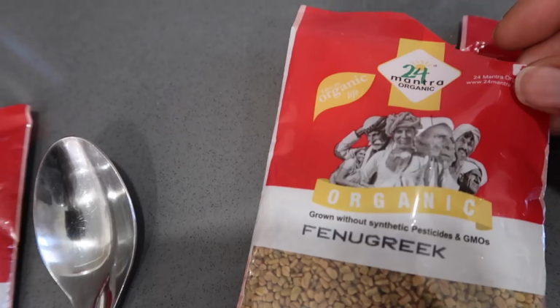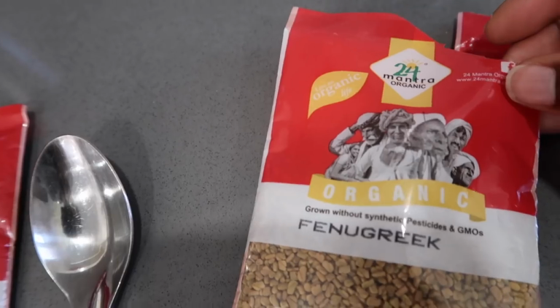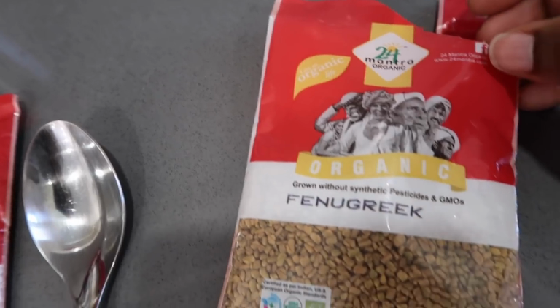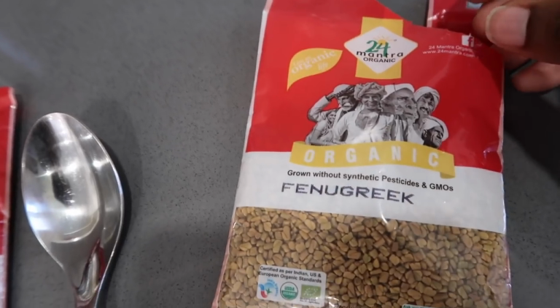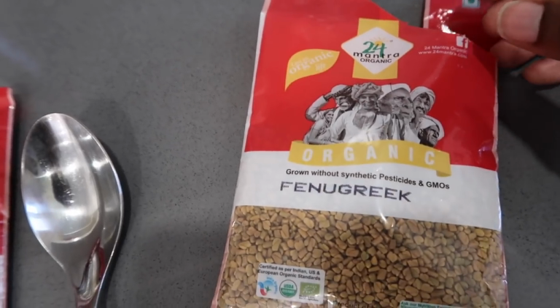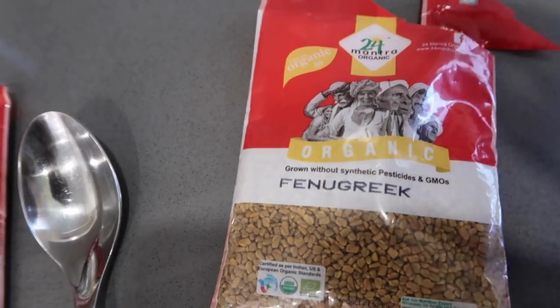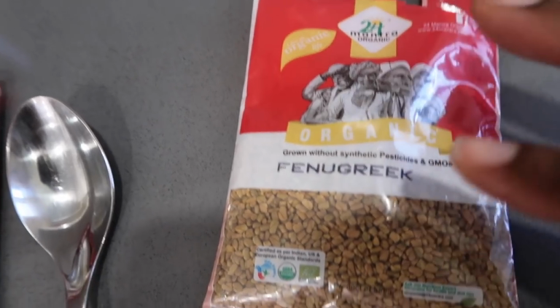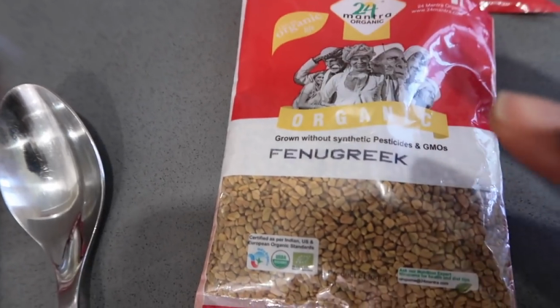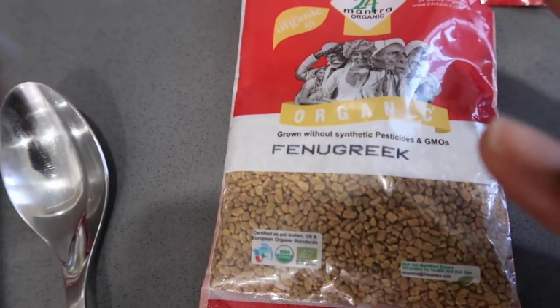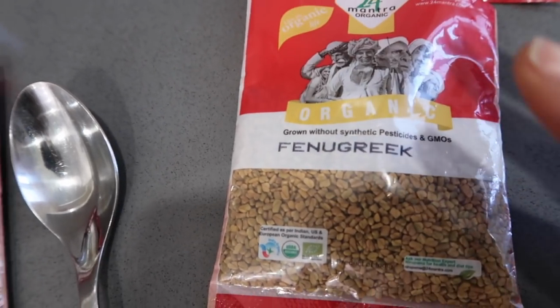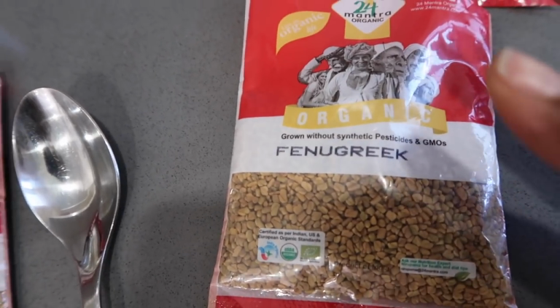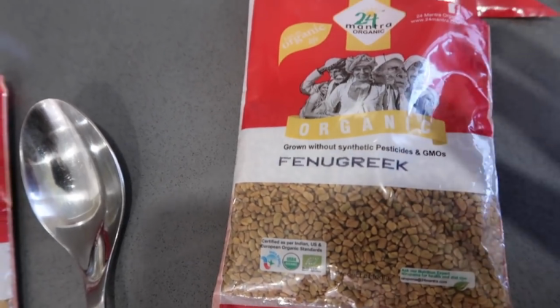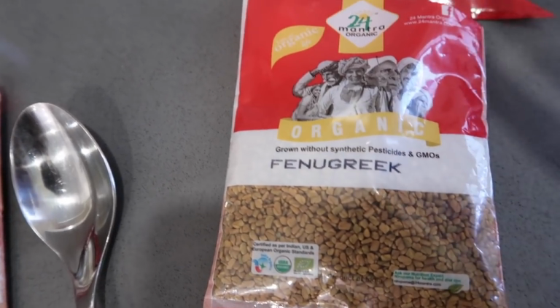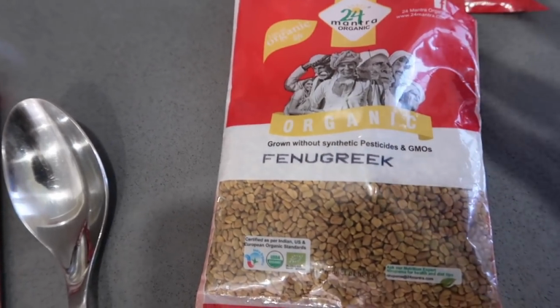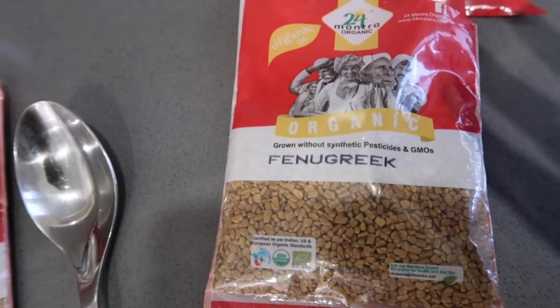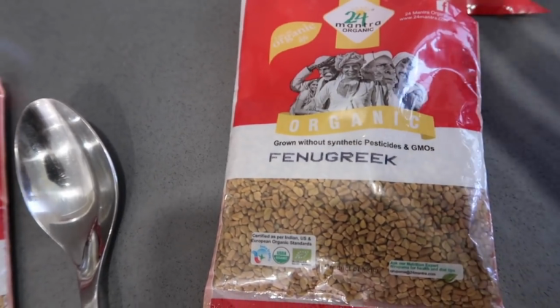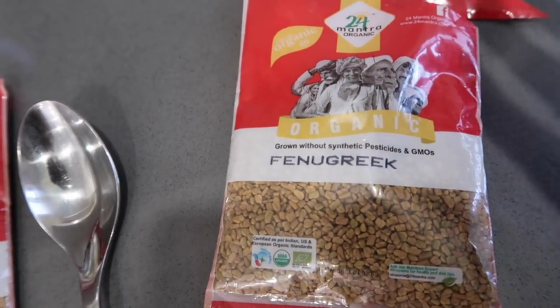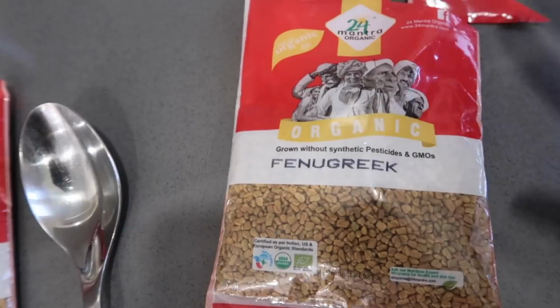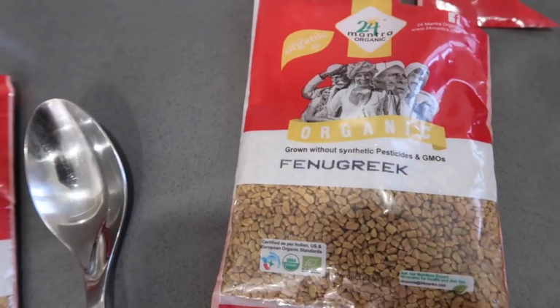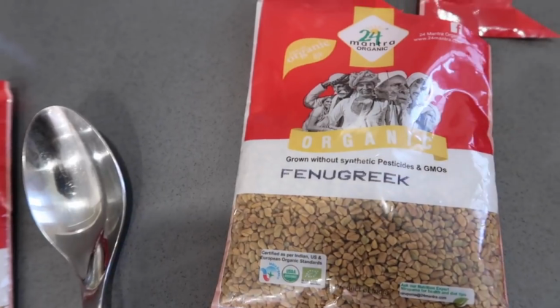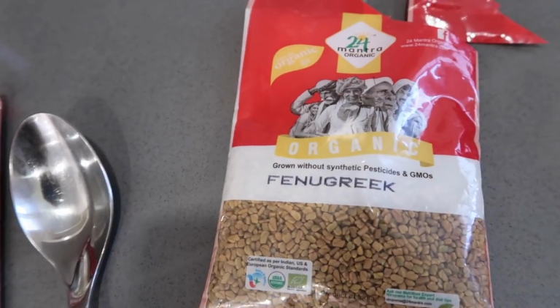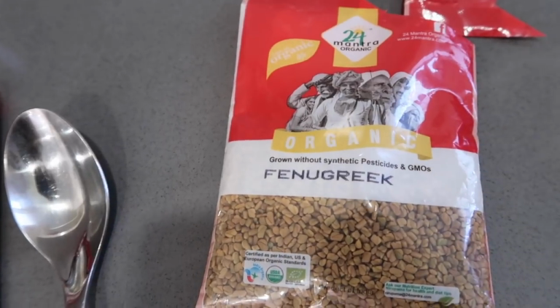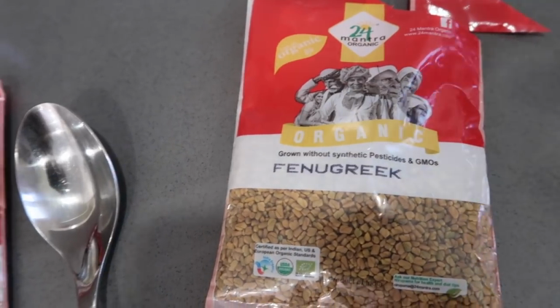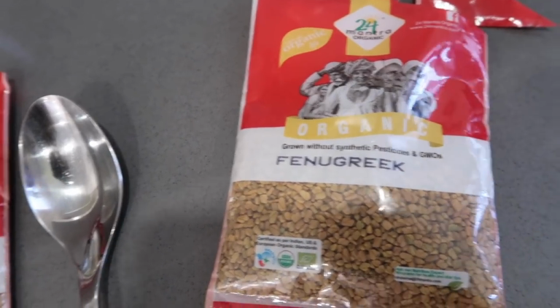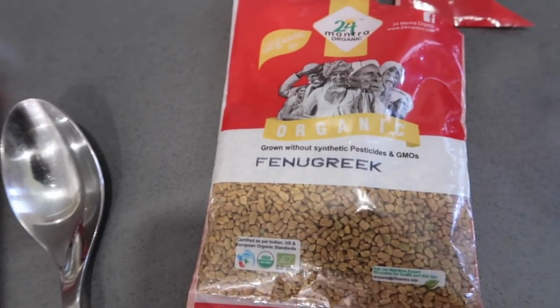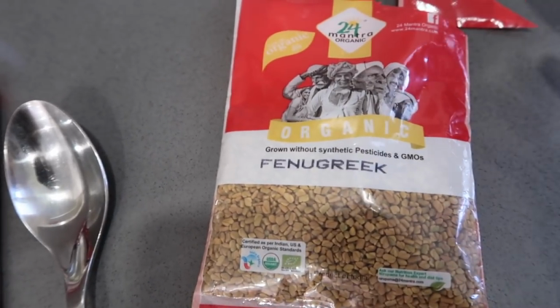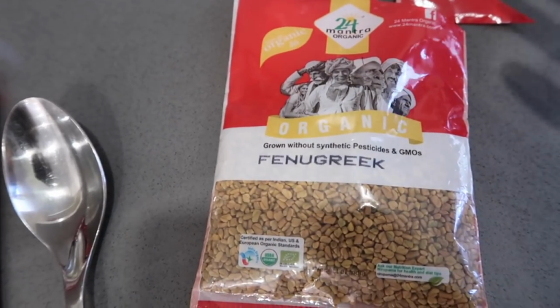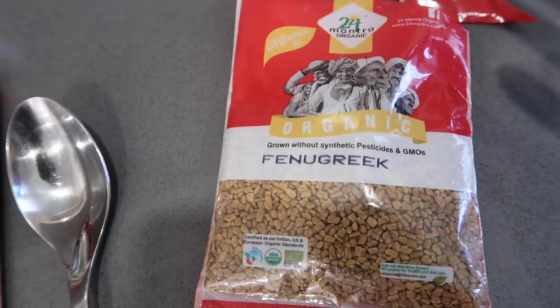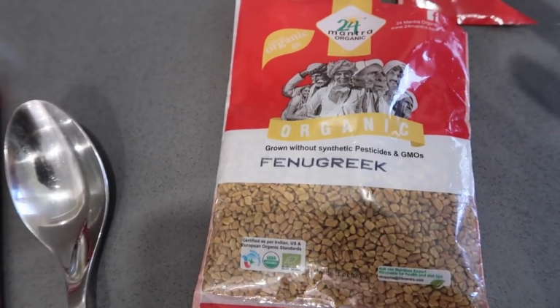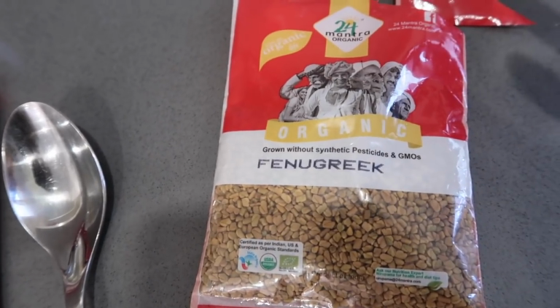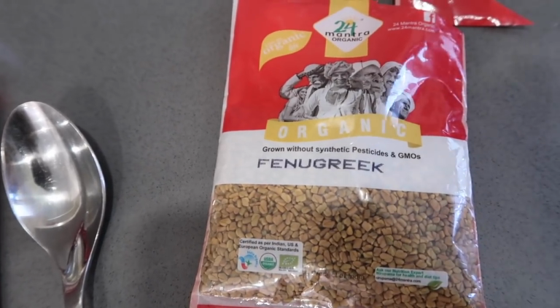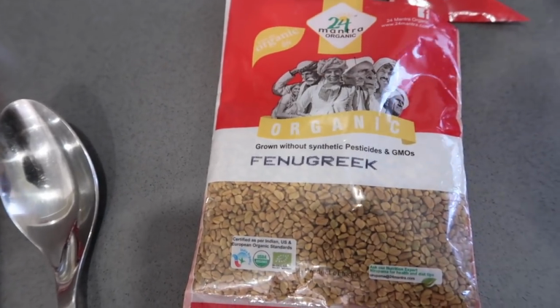The purpose, of course, is that fenugreek seed is good for hair loss, hair shedding, and promotes growth and shine.